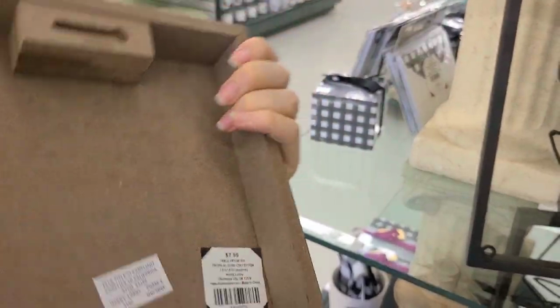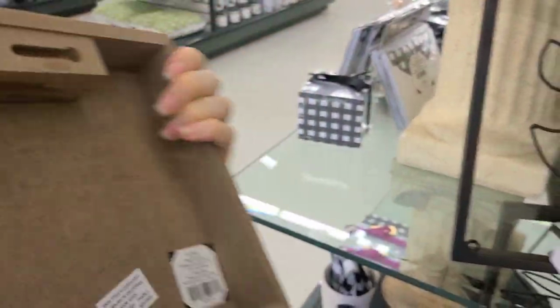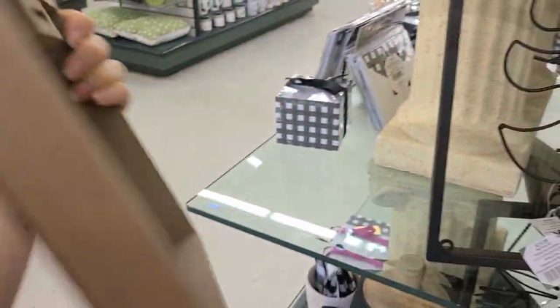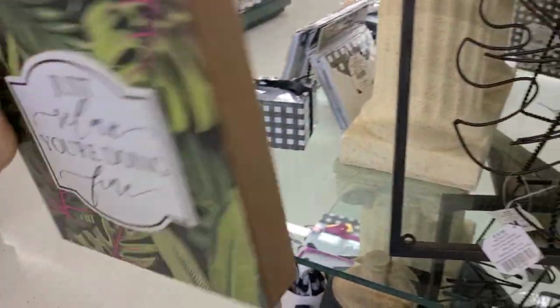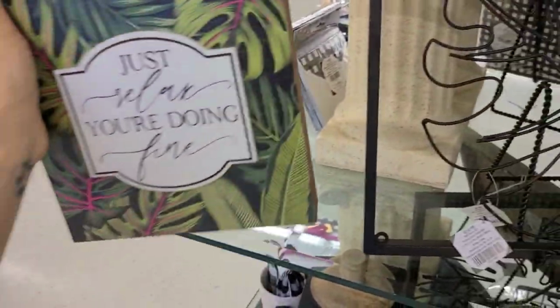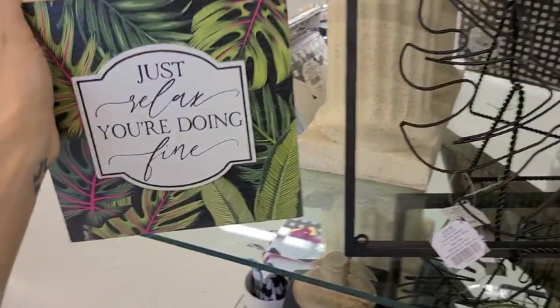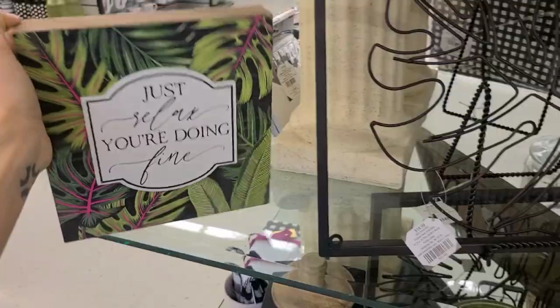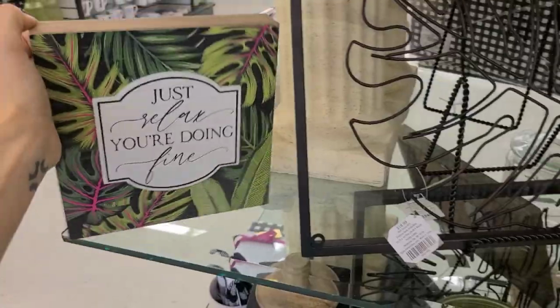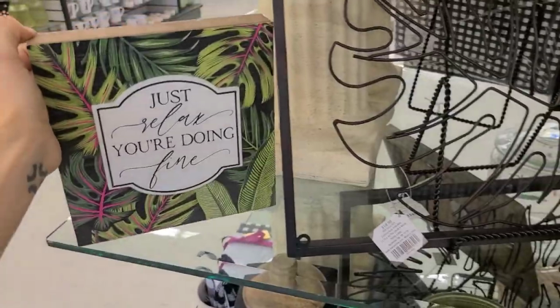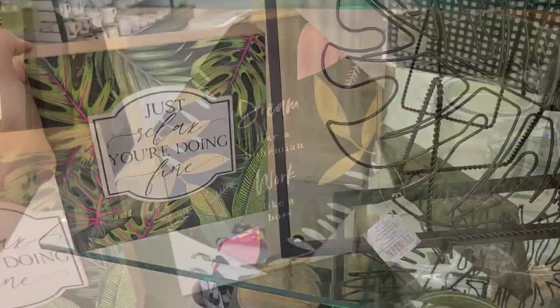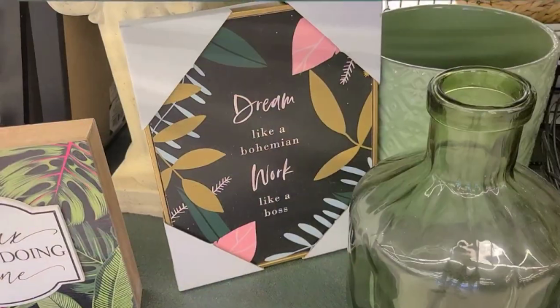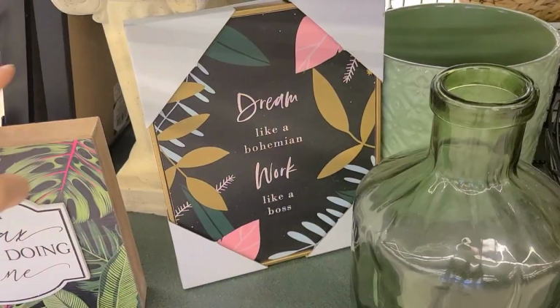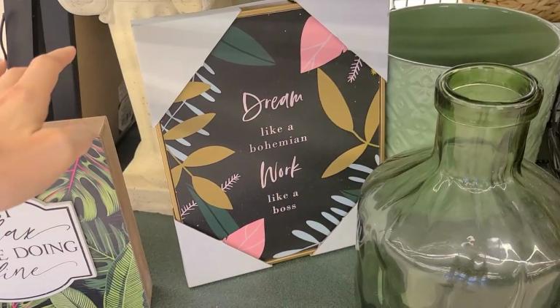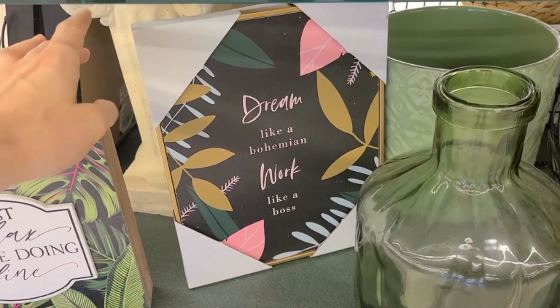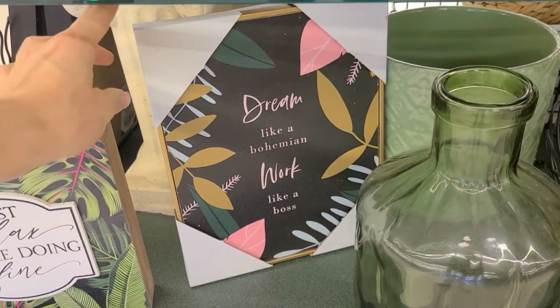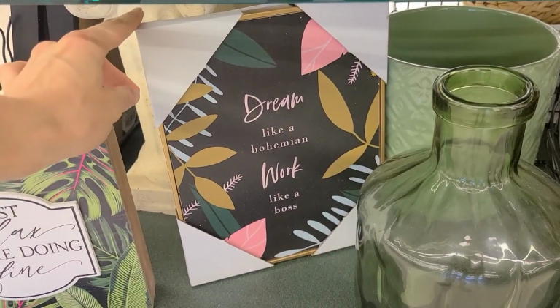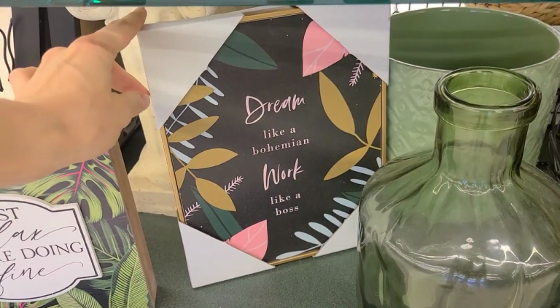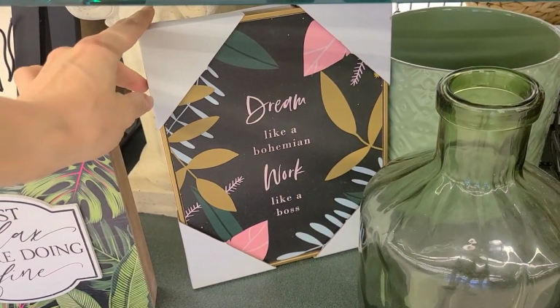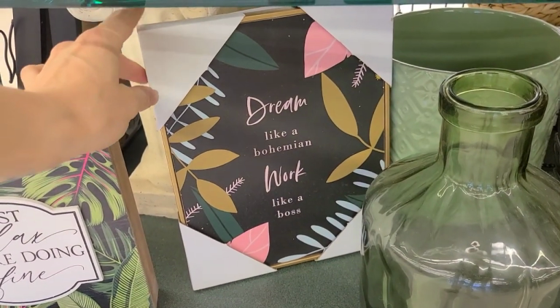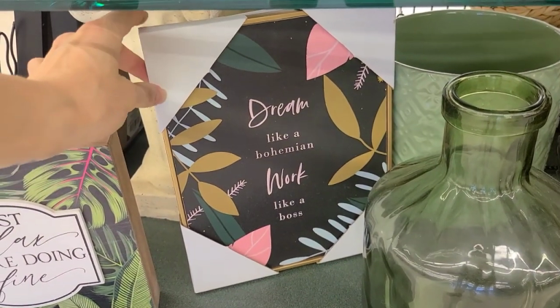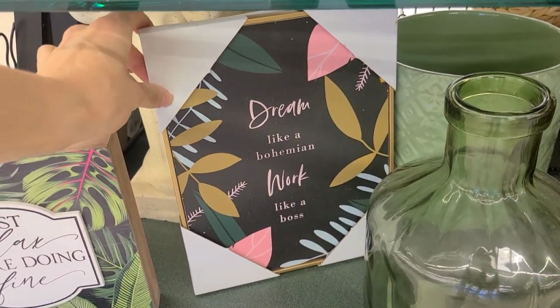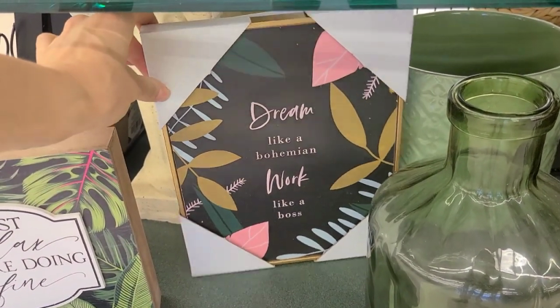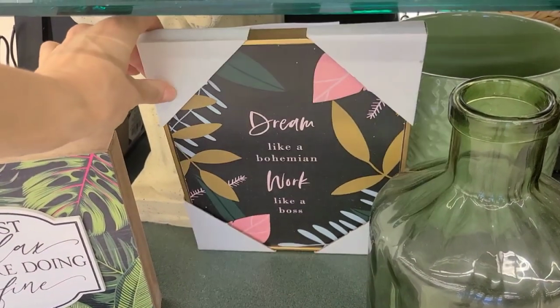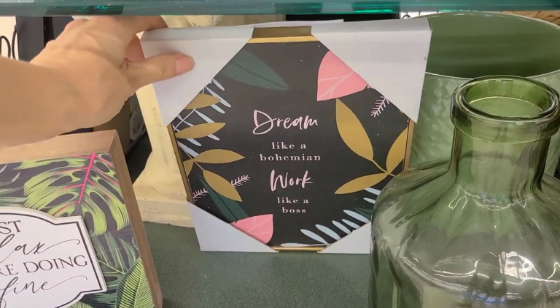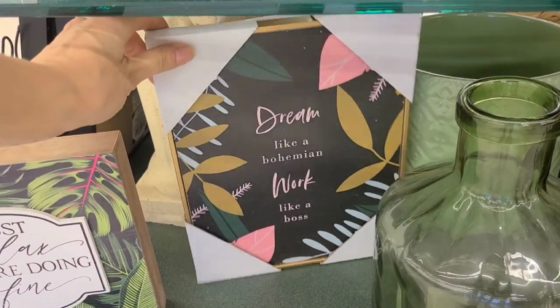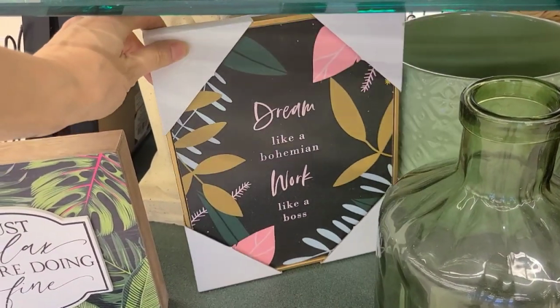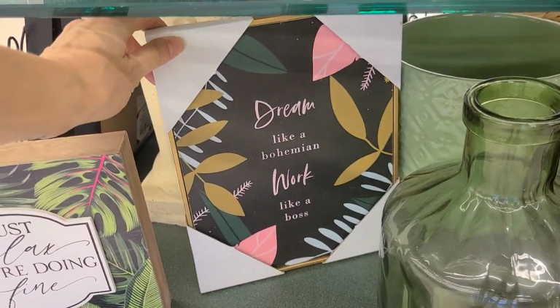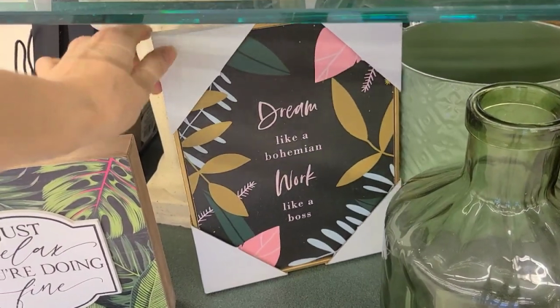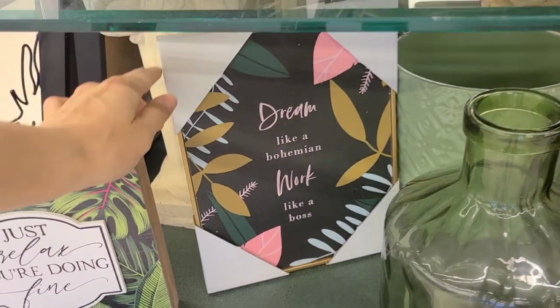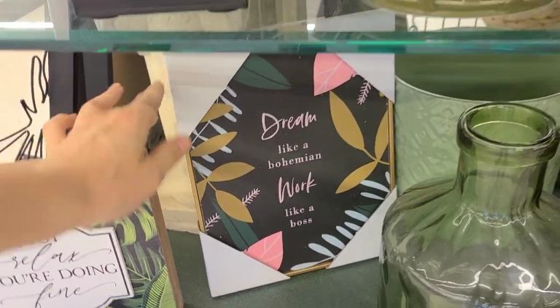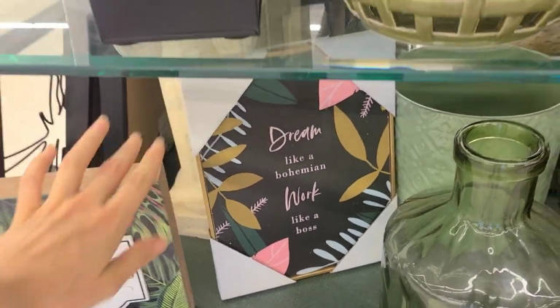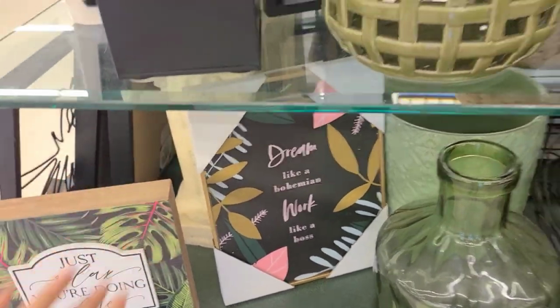$7.99. 'Dream like a bohemian, work like a boss.' That's cute. I like that one.